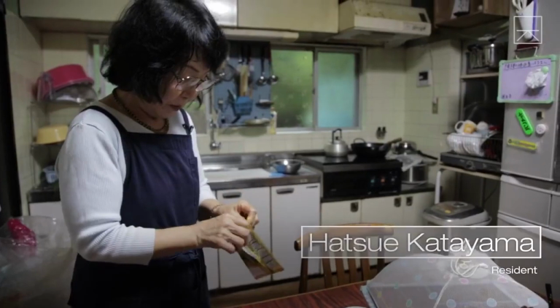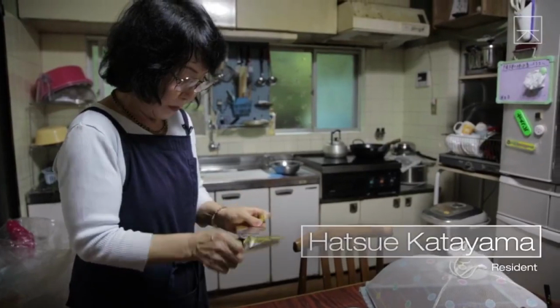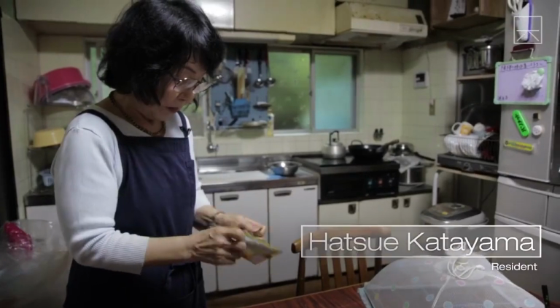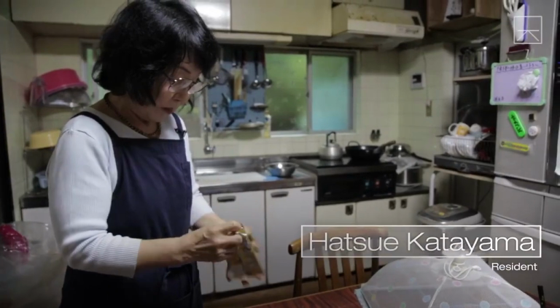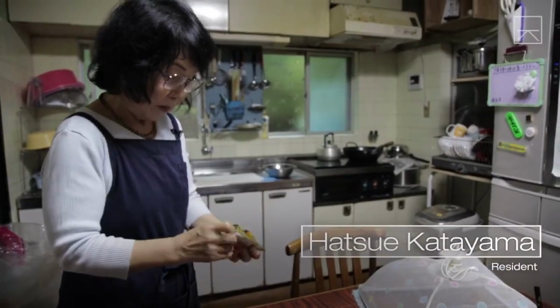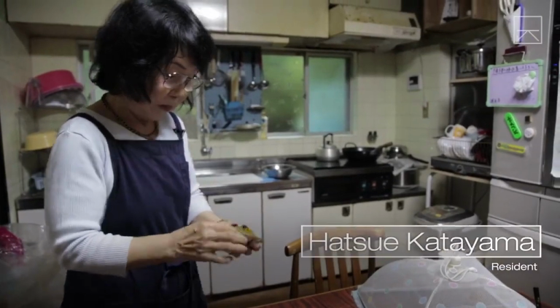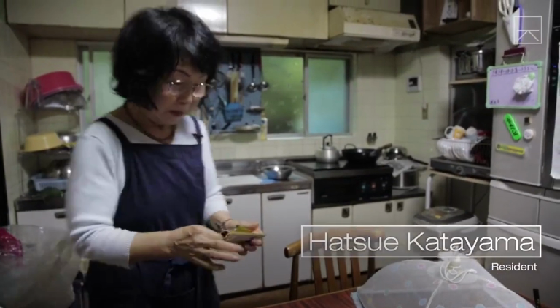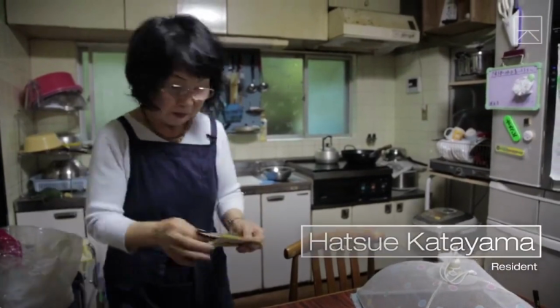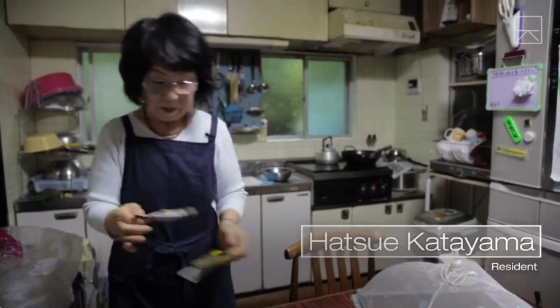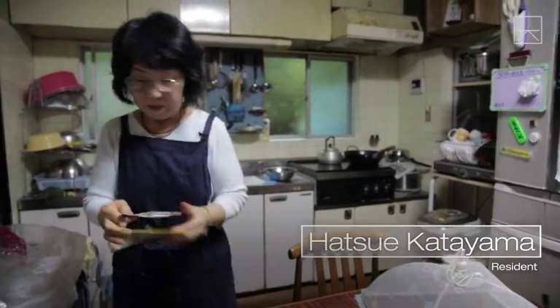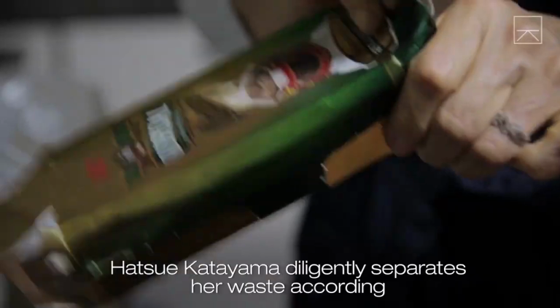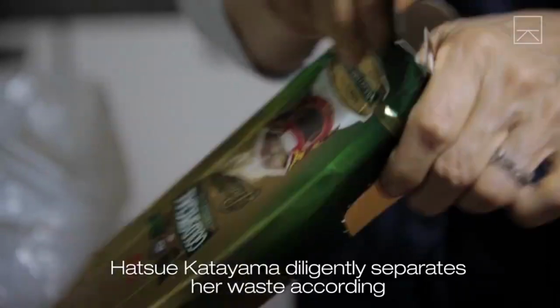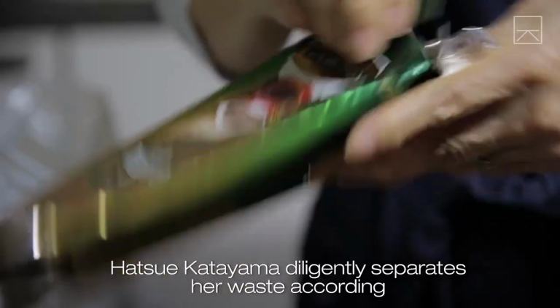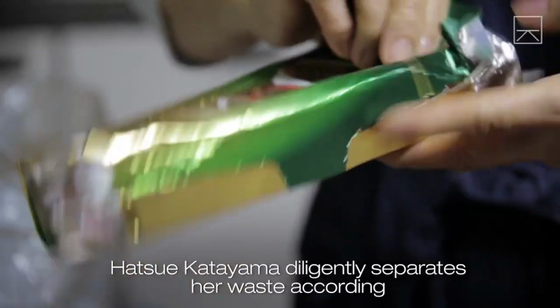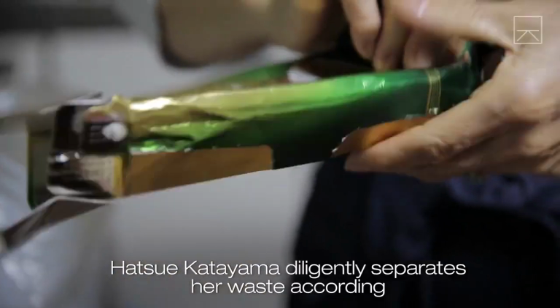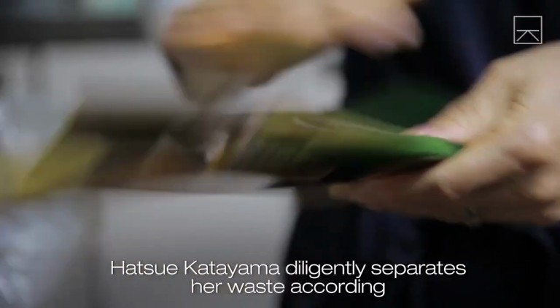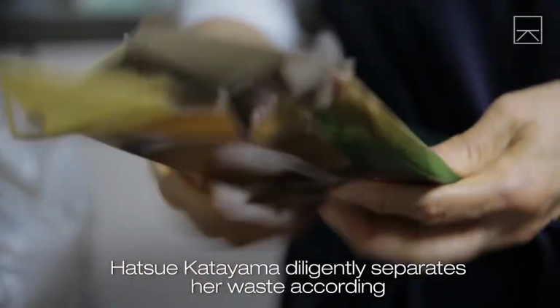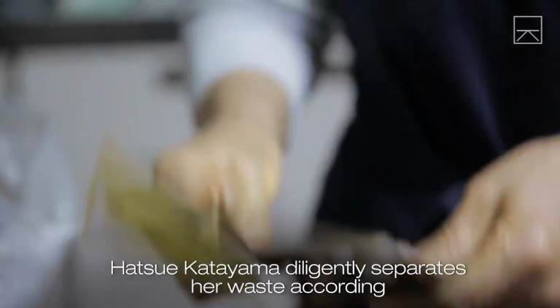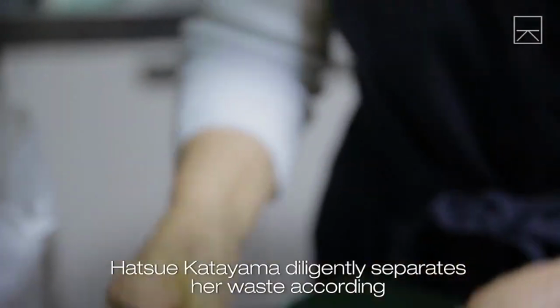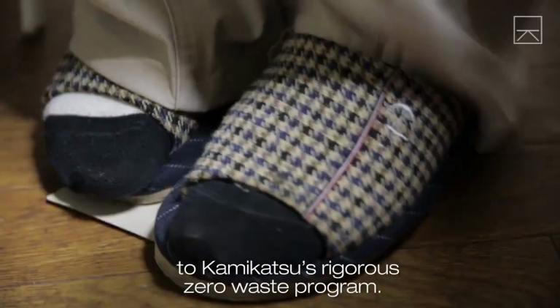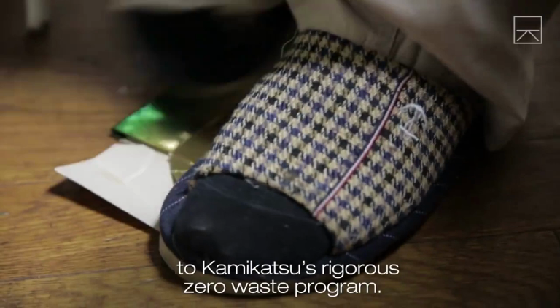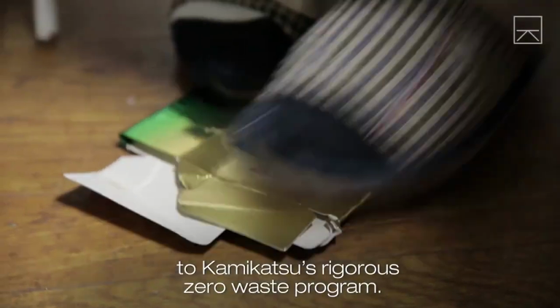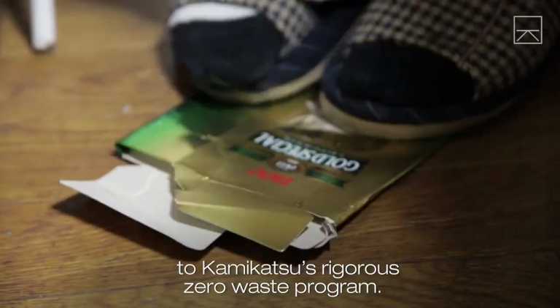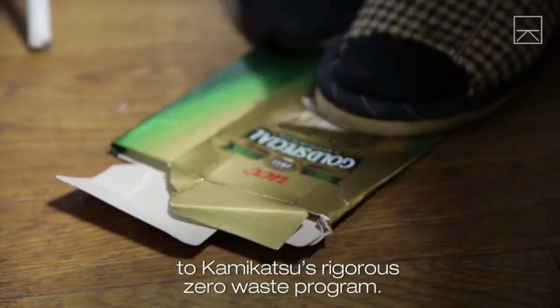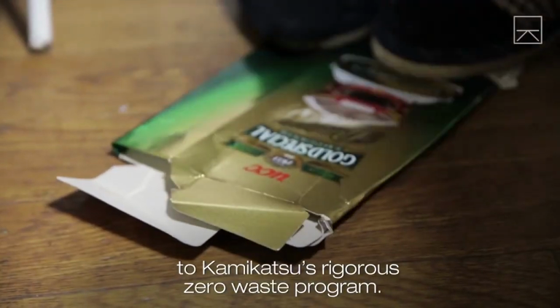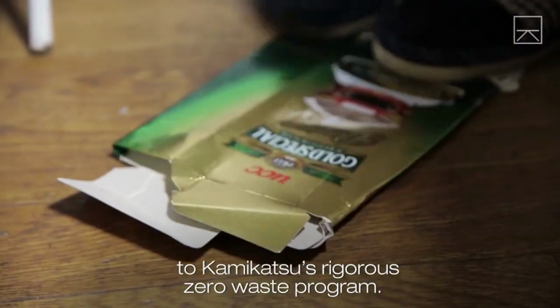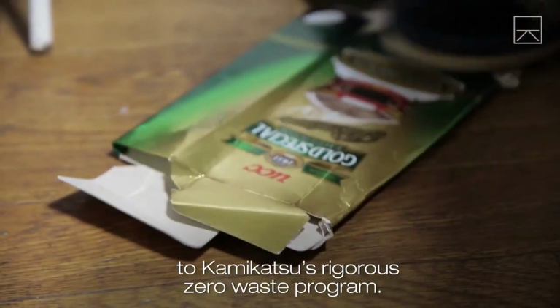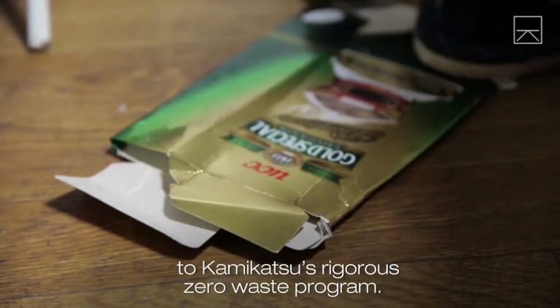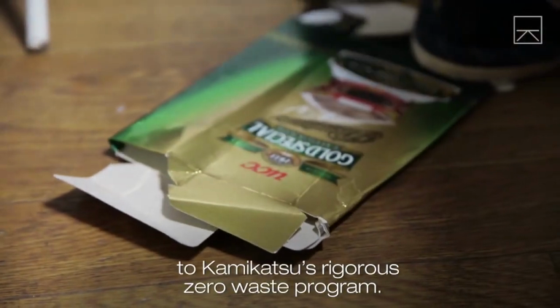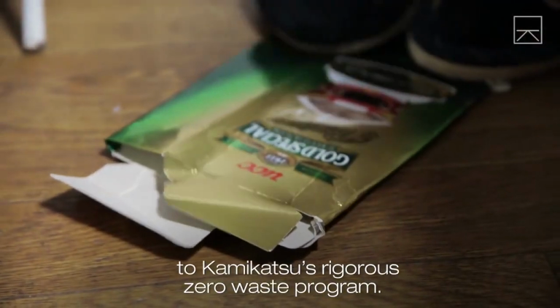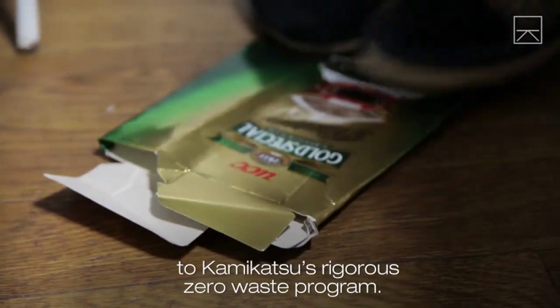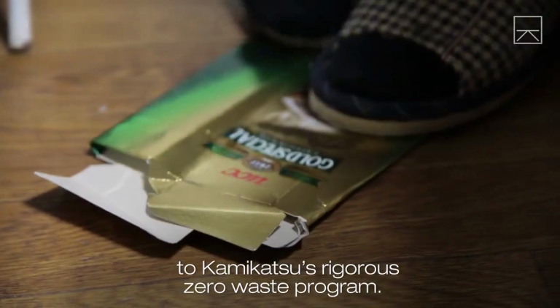Katsui Katayama diligently separates her waste according to Kamikatsu's rigorous zero waste program.